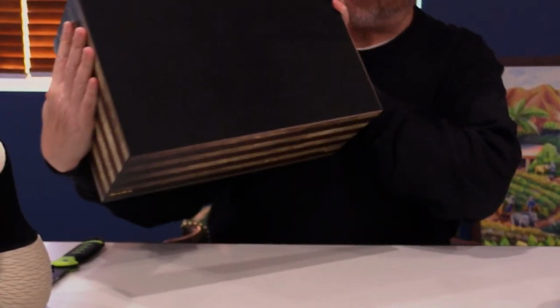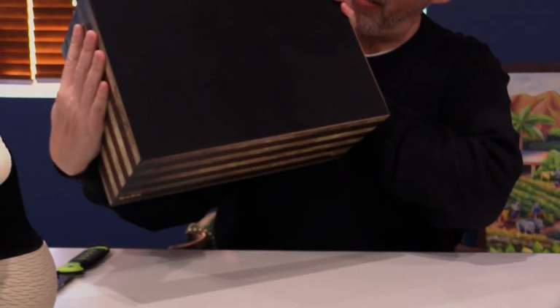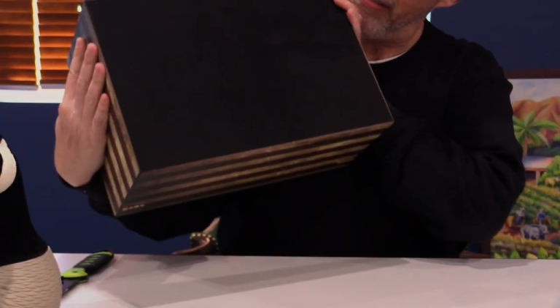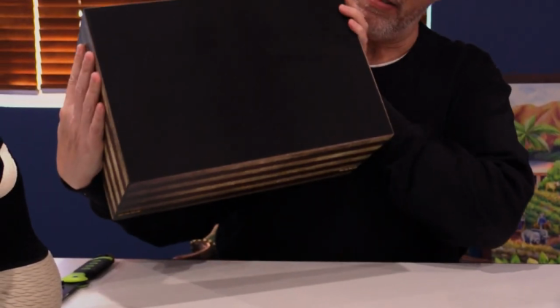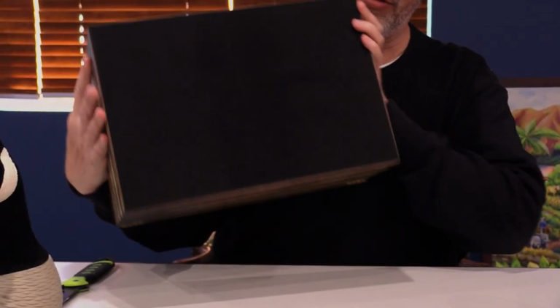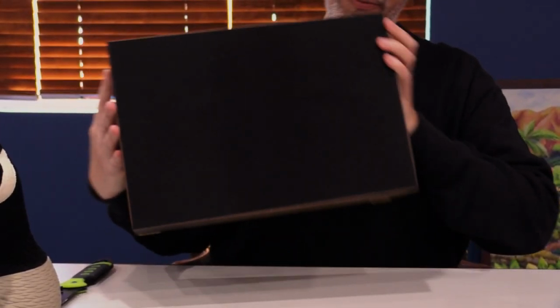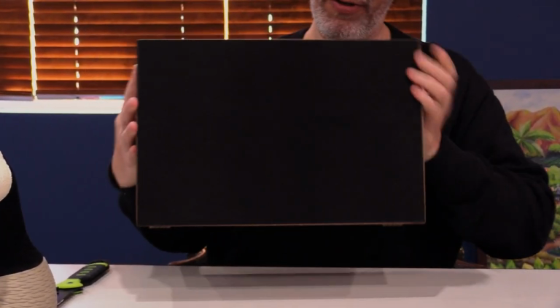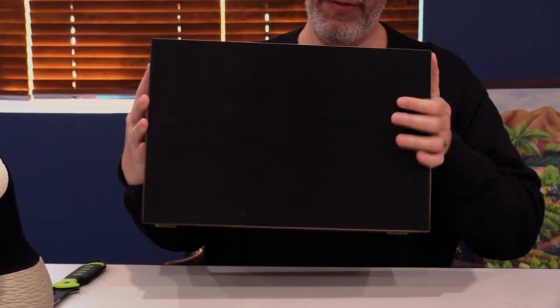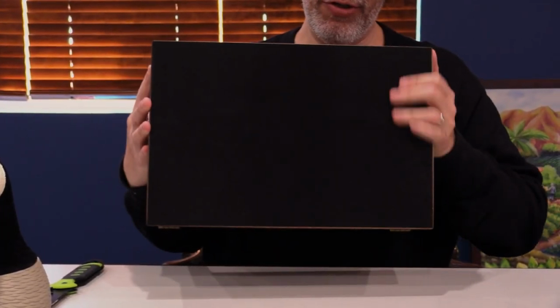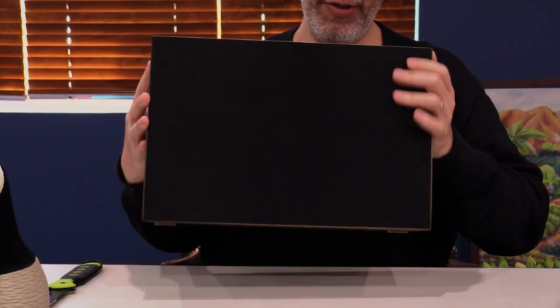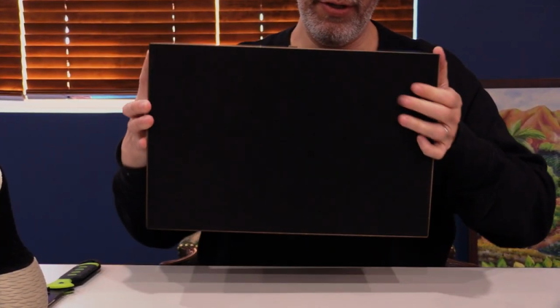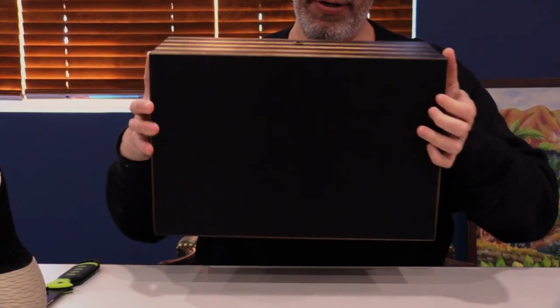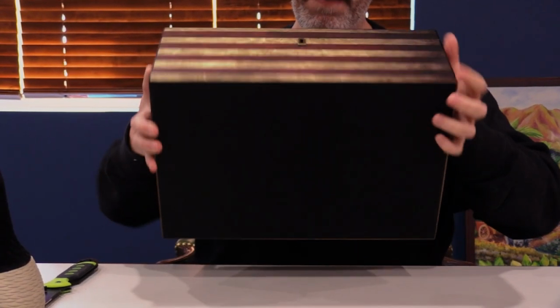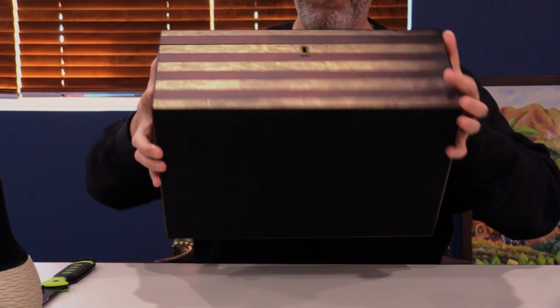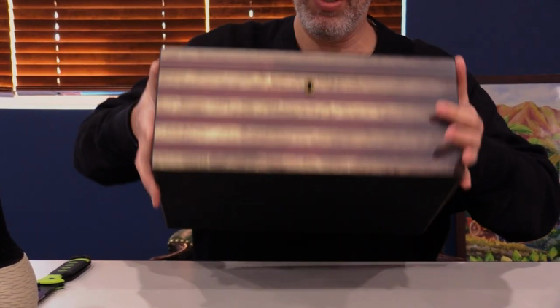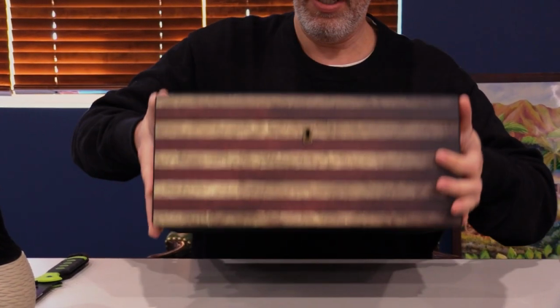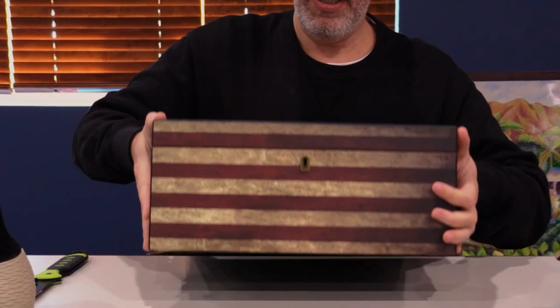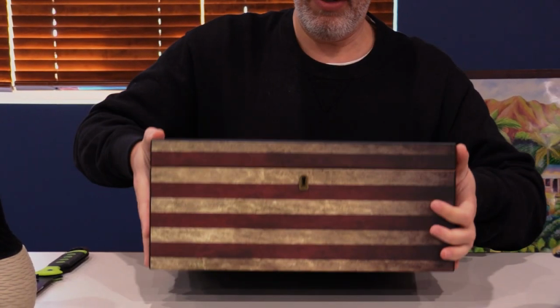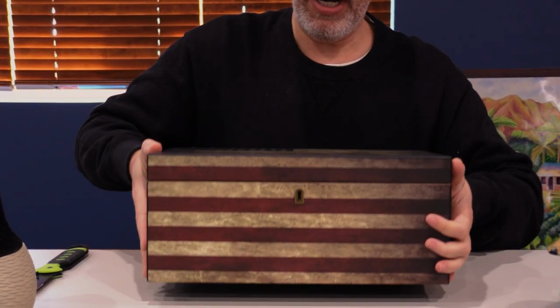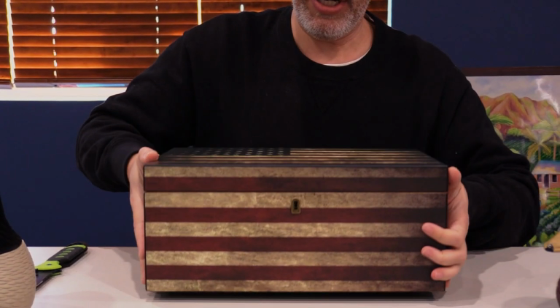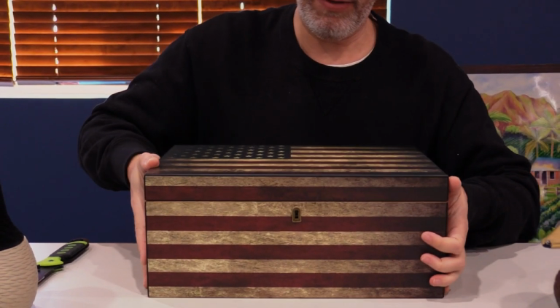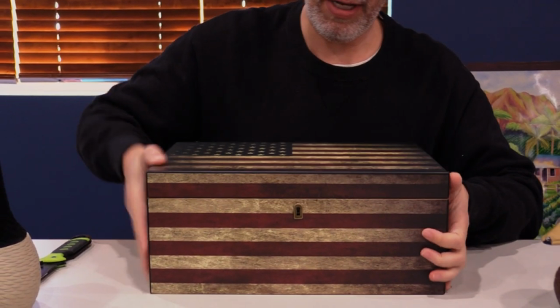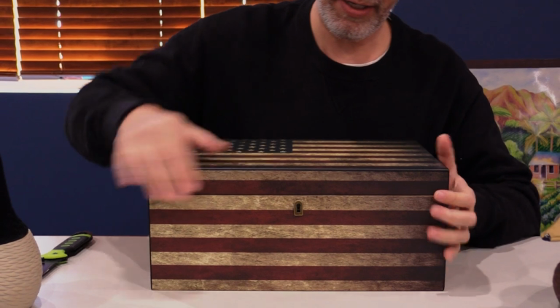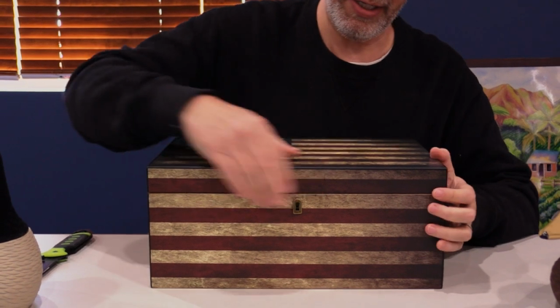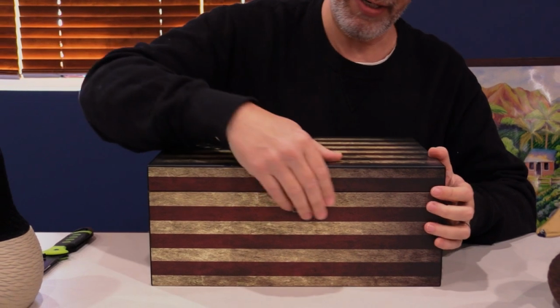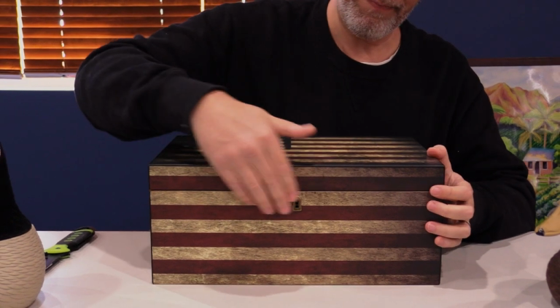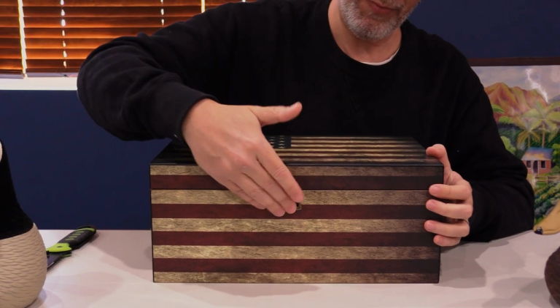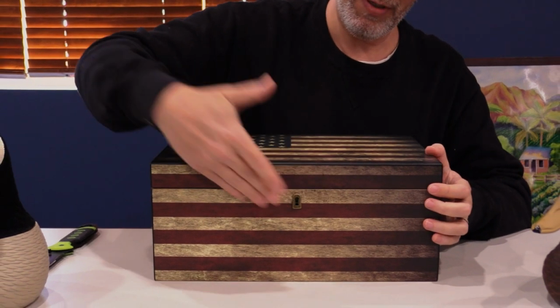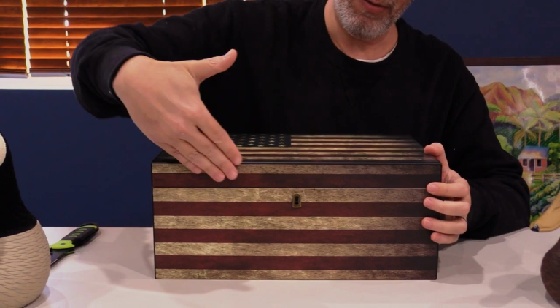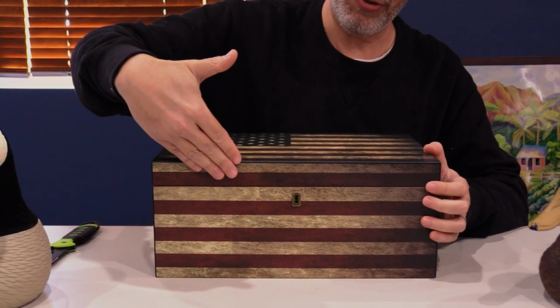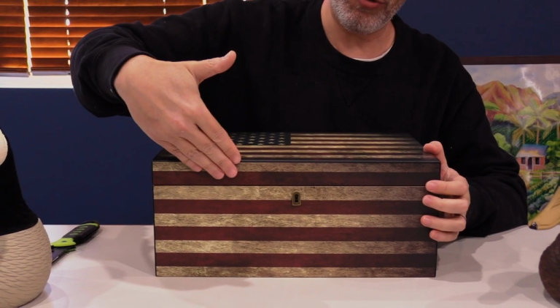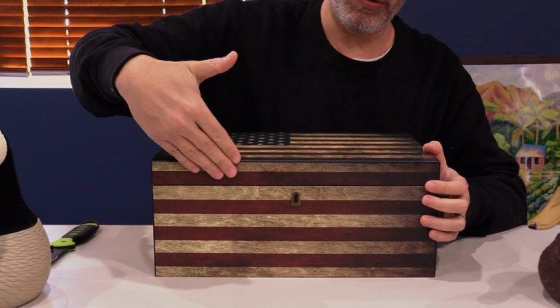The bottom has got some velvet to it there. And we actually have a locking key, which is cool.